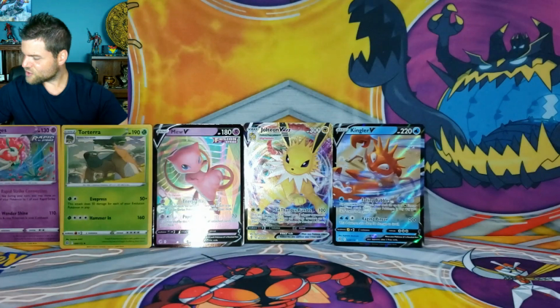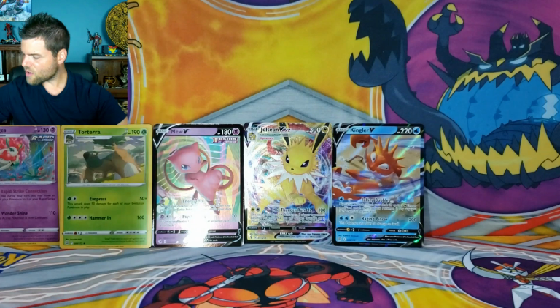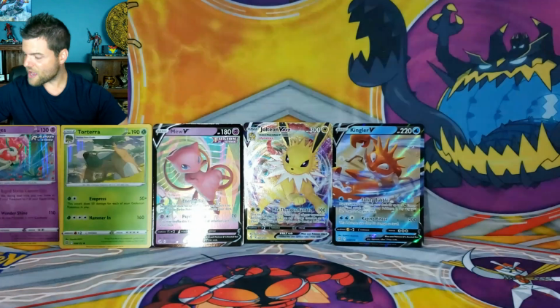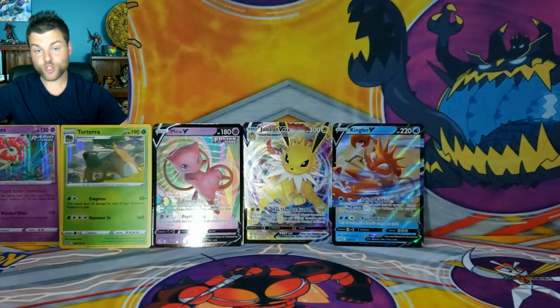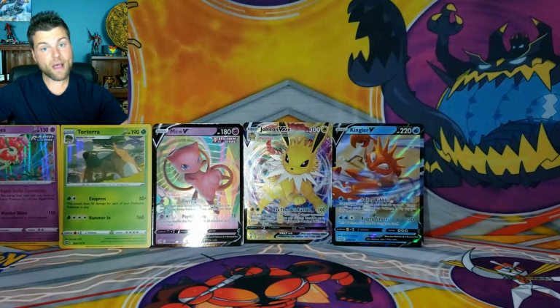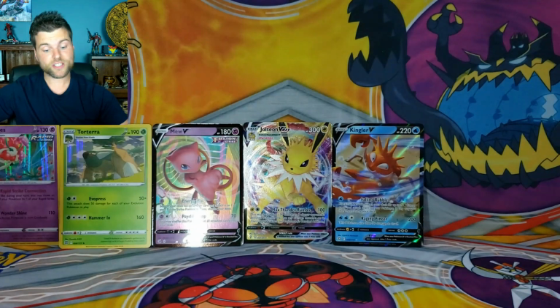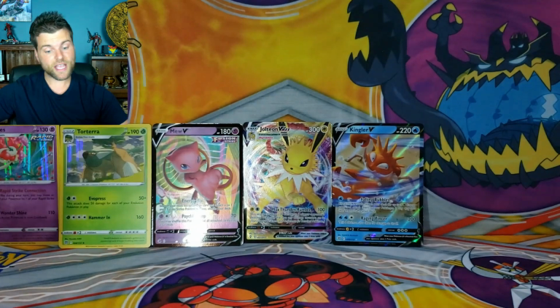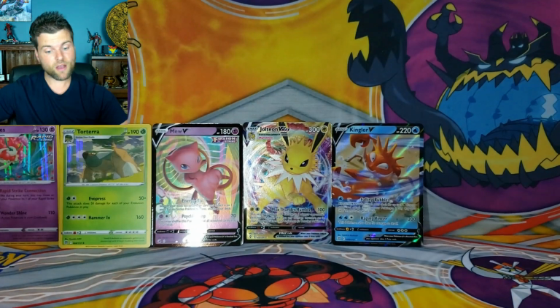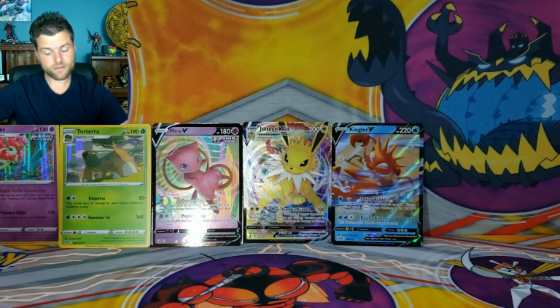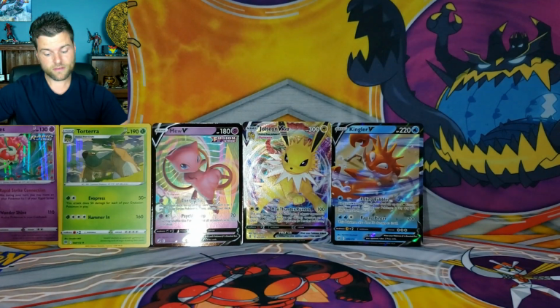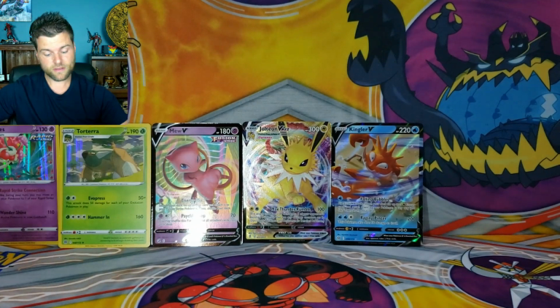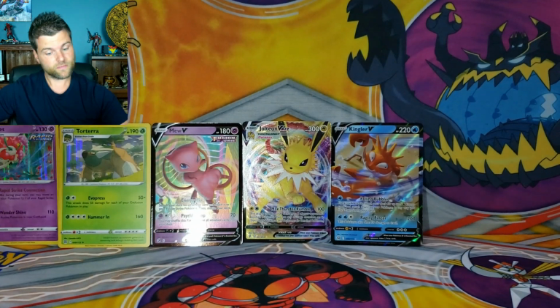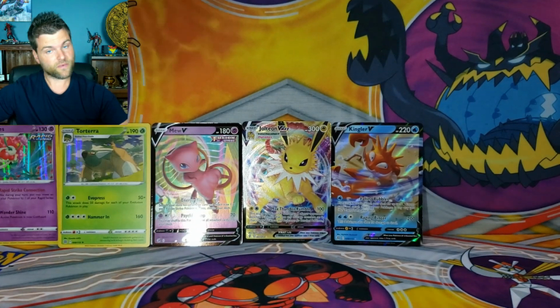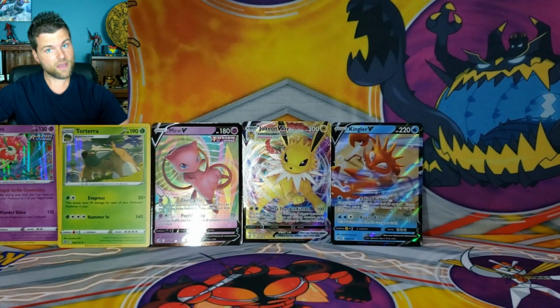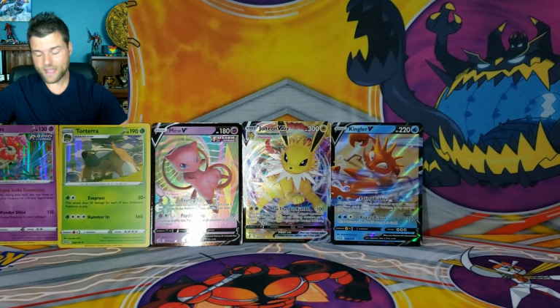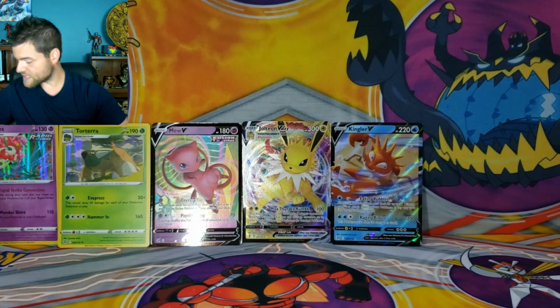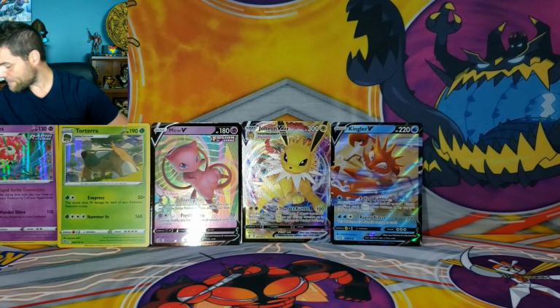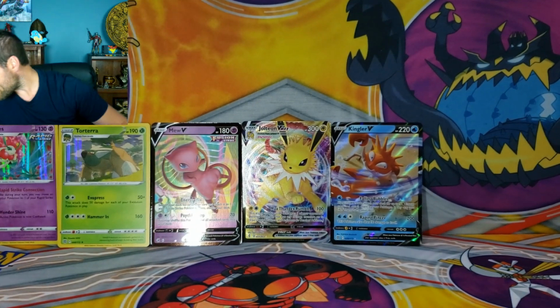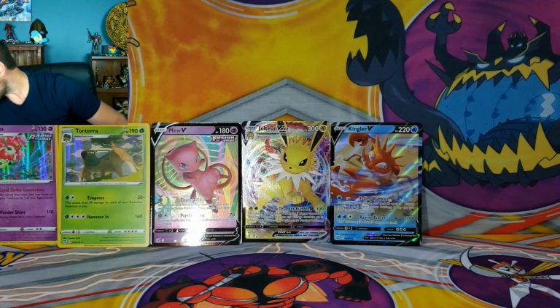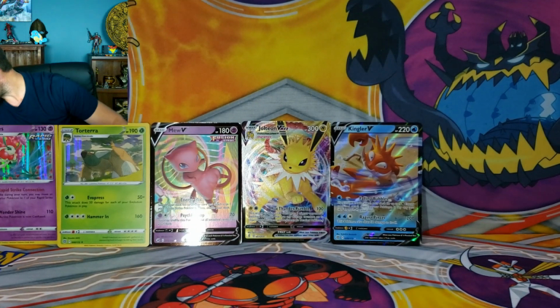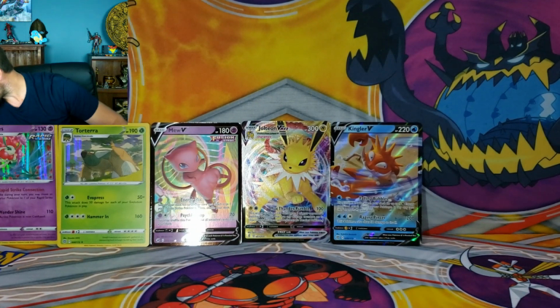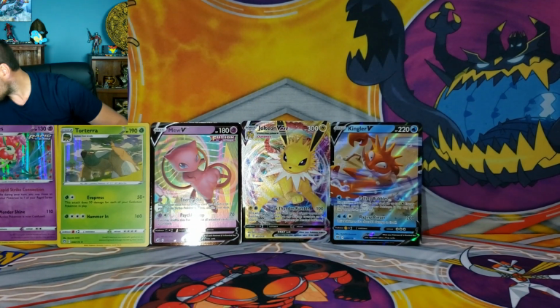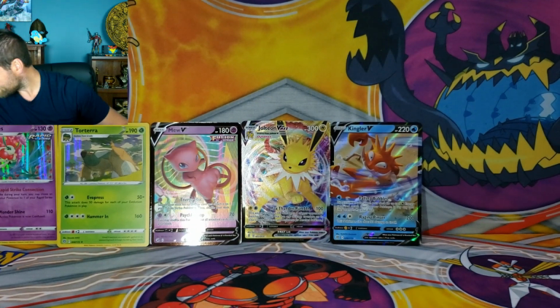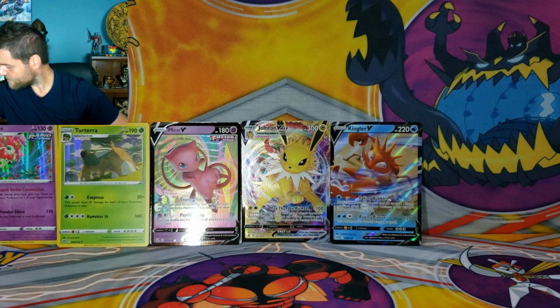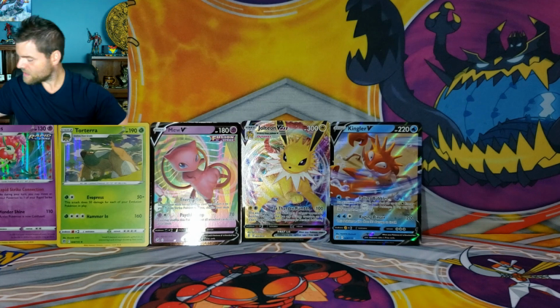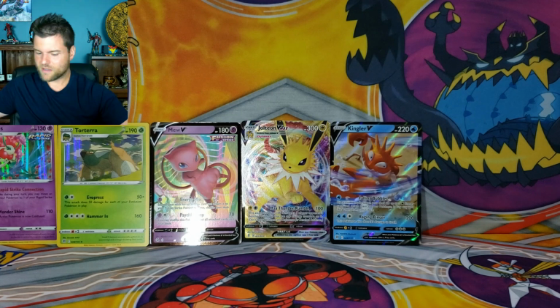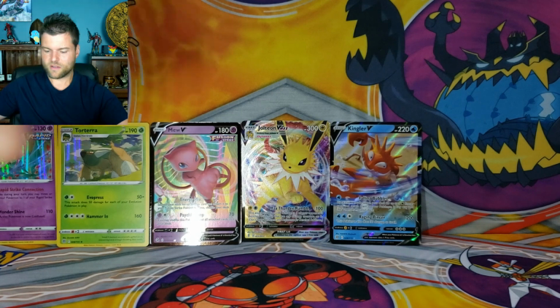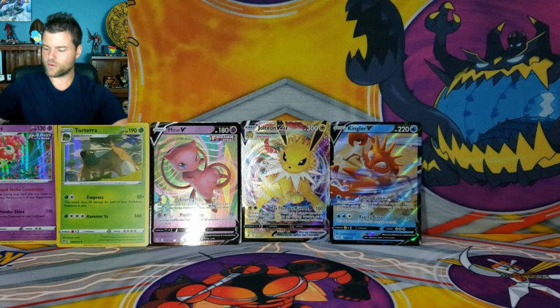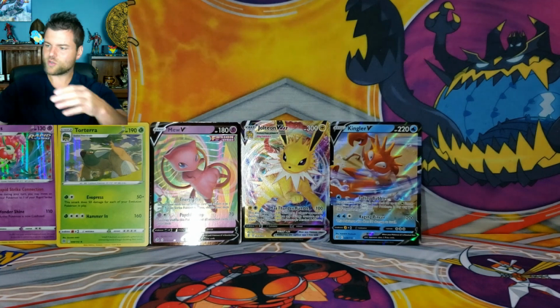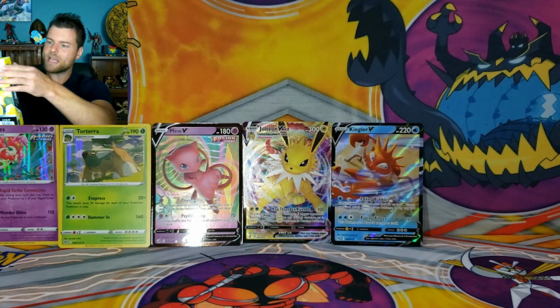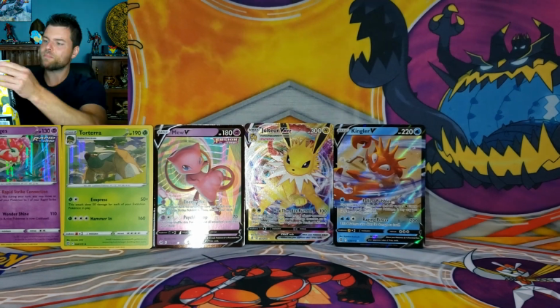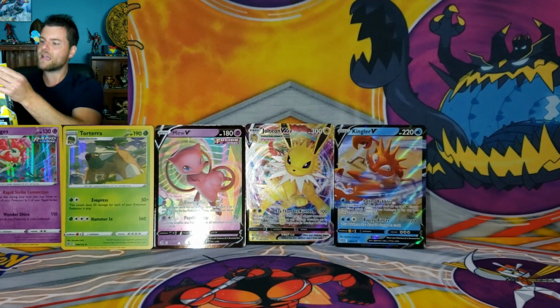Two boxes down, five hits — not bad at all! We're into our next box.